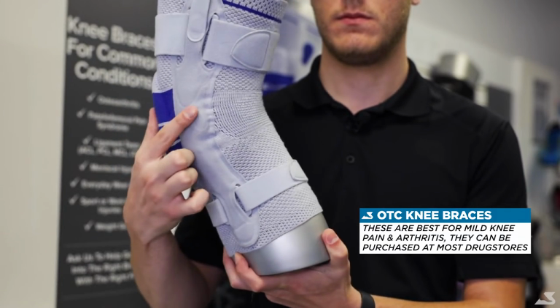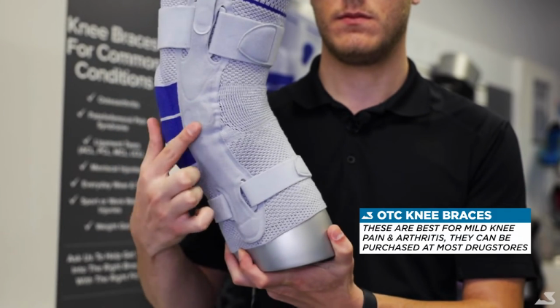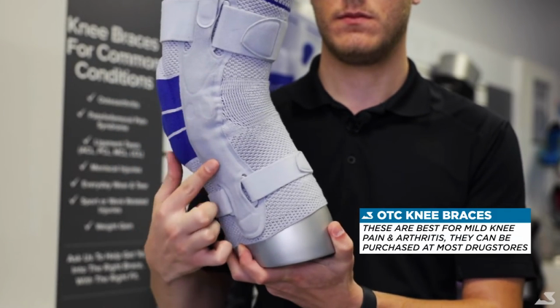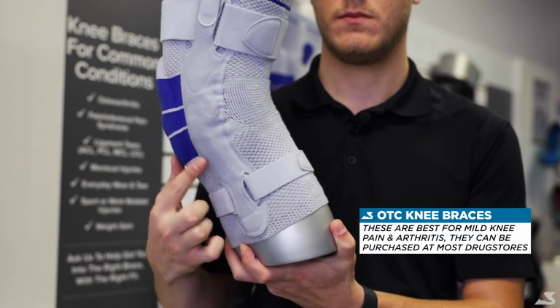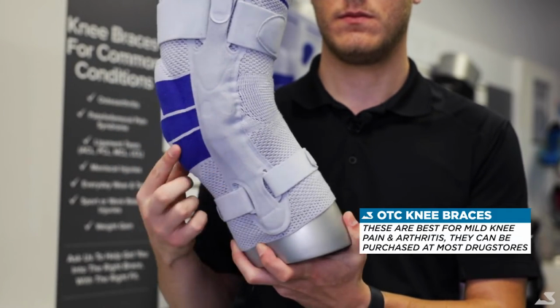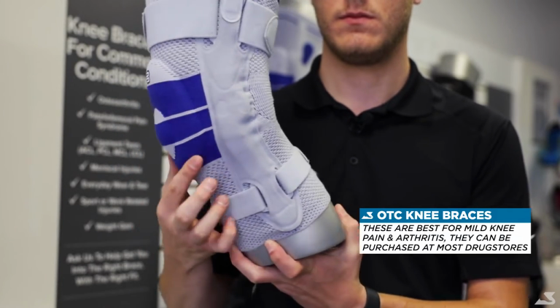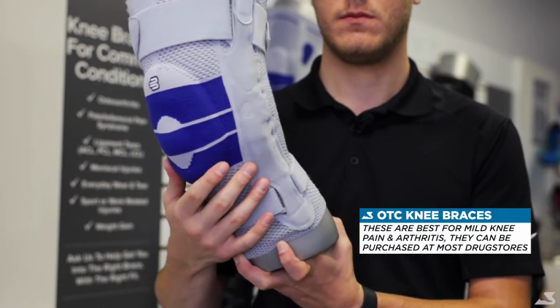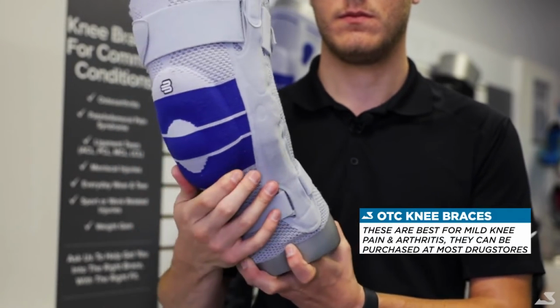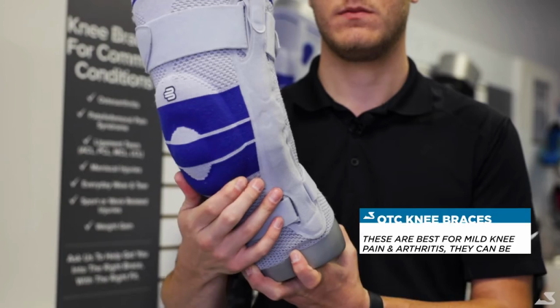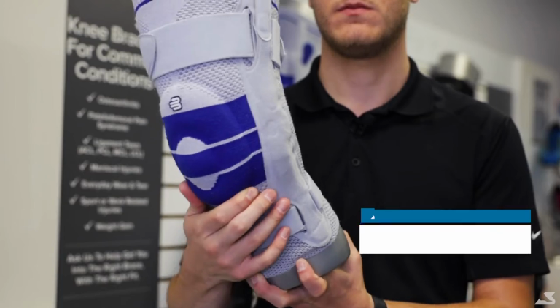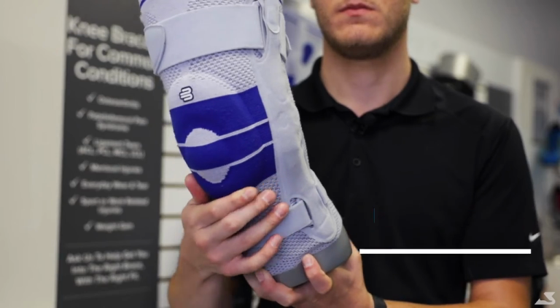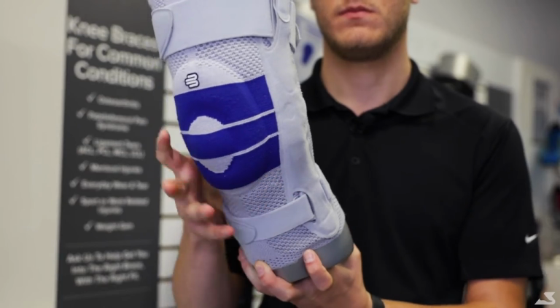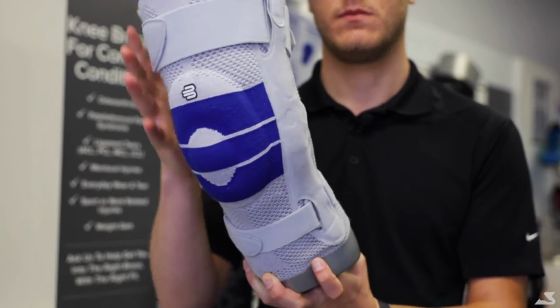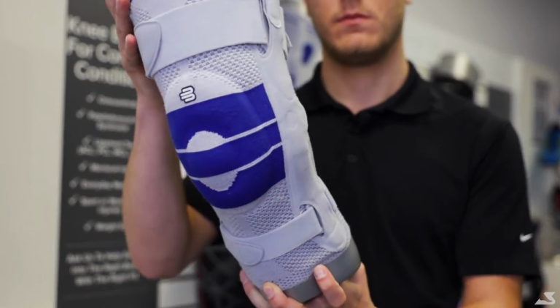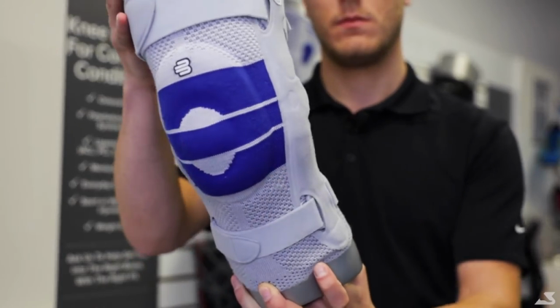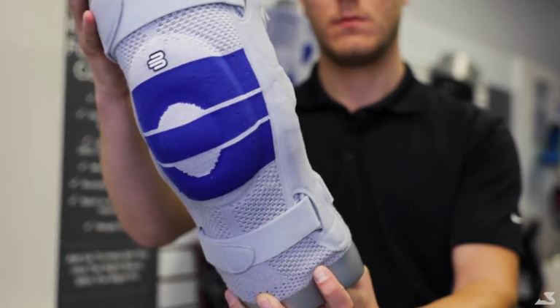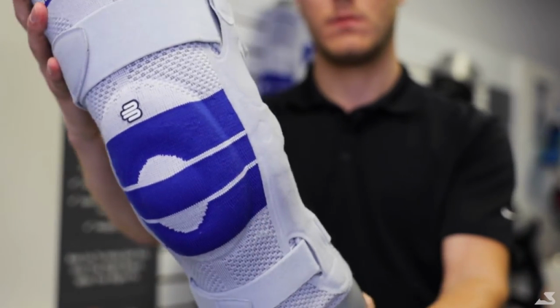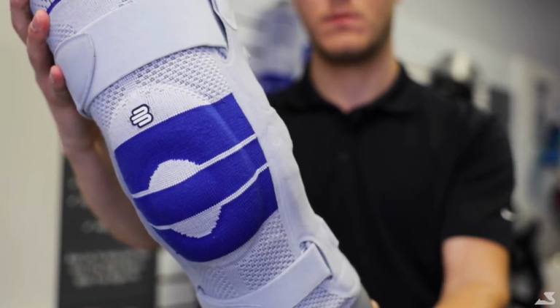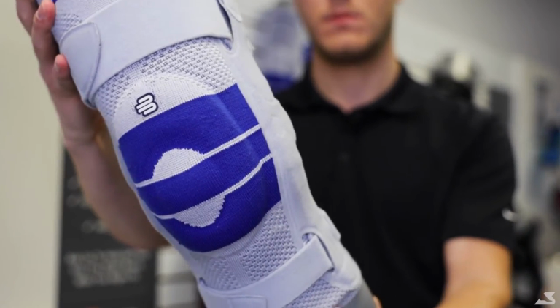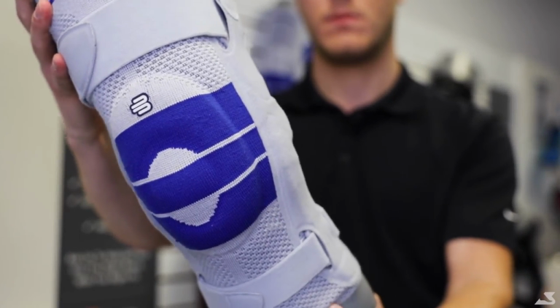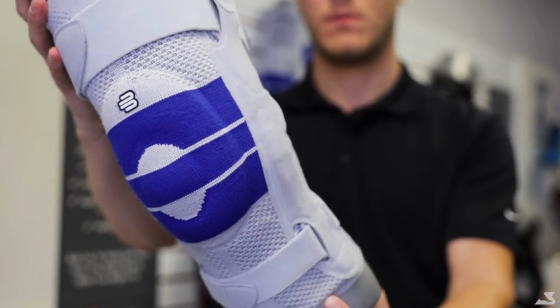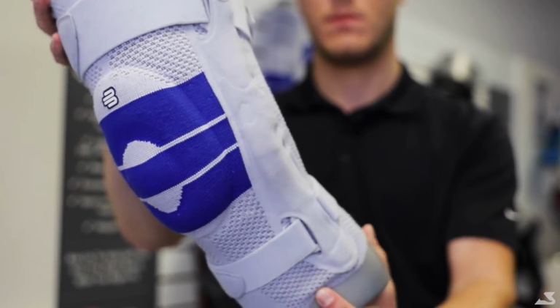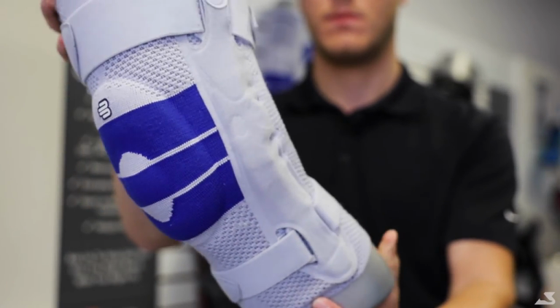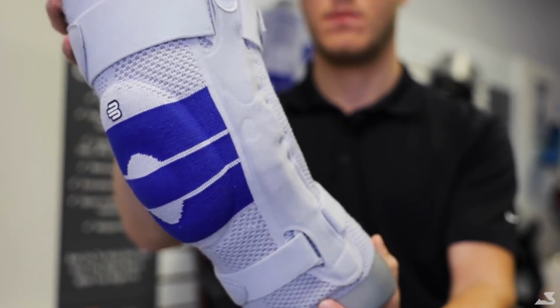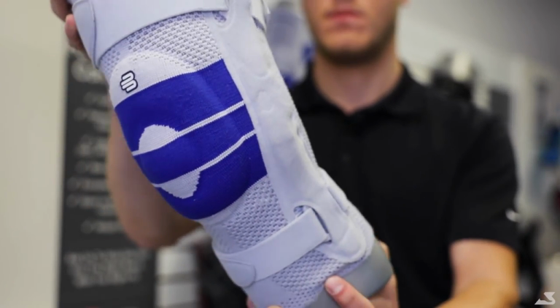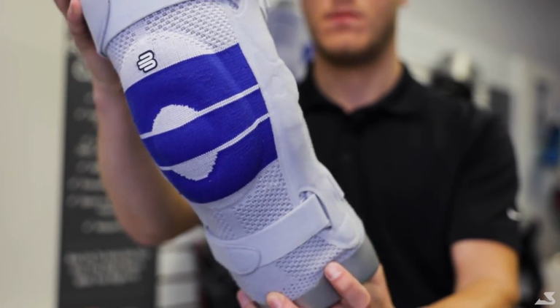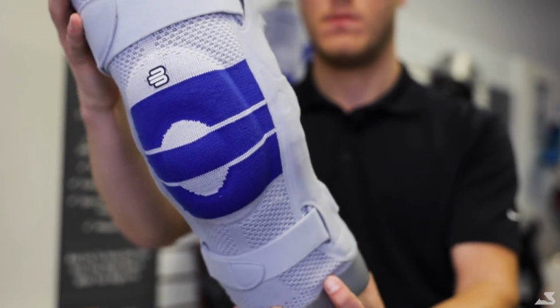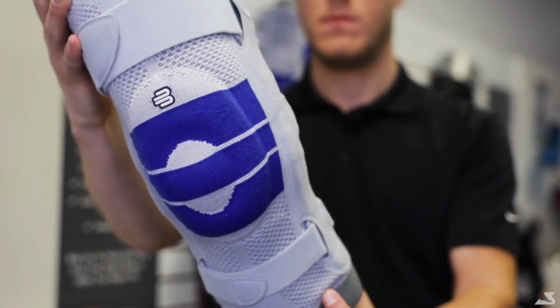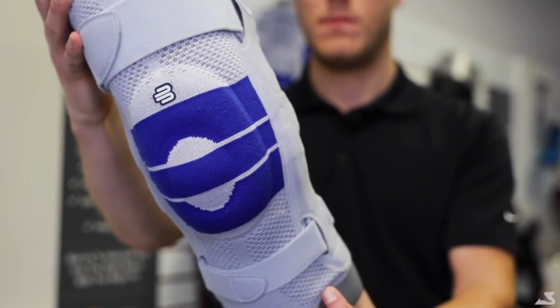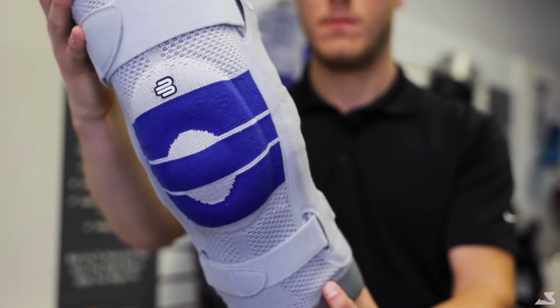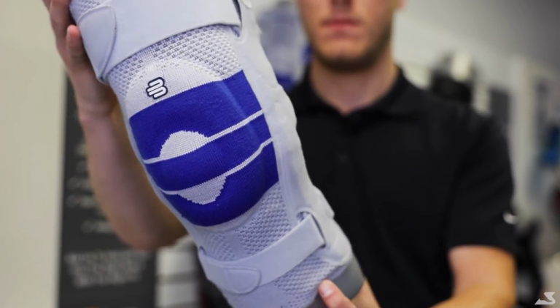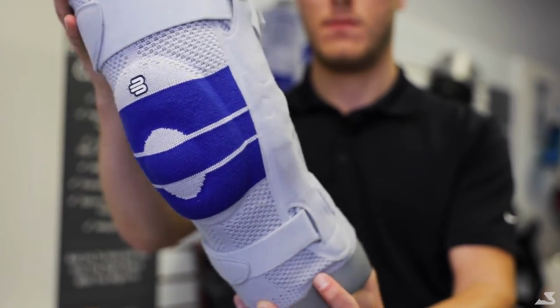These types of knee braces are also very easy to purchase at most drugstores and, of course, your local Bioped Footcare Clinic.